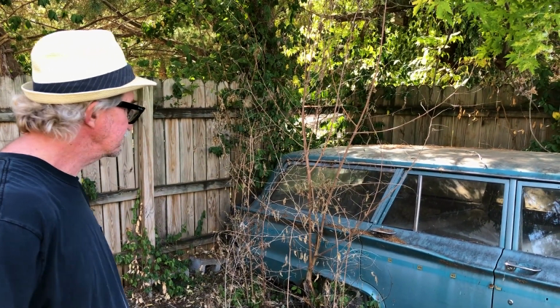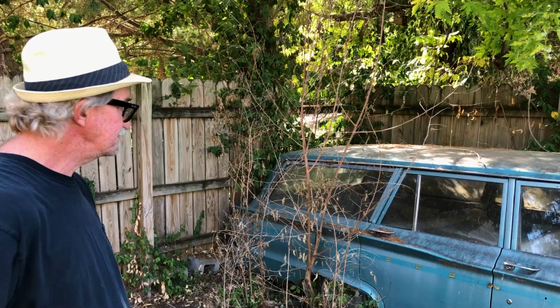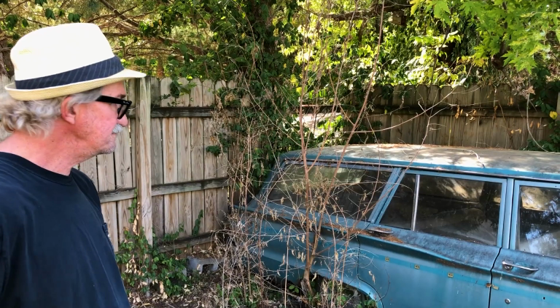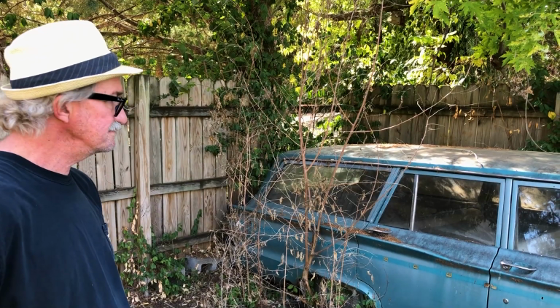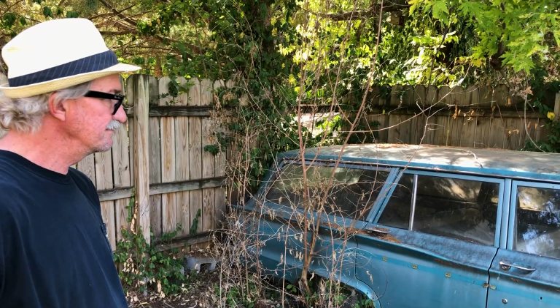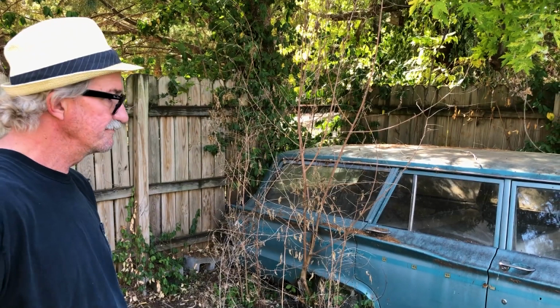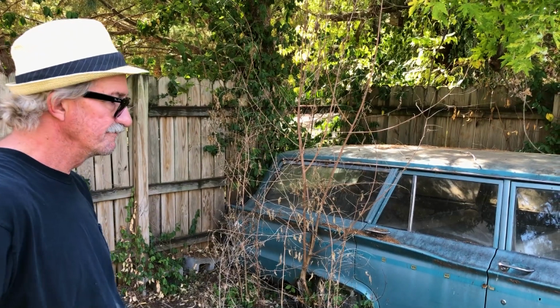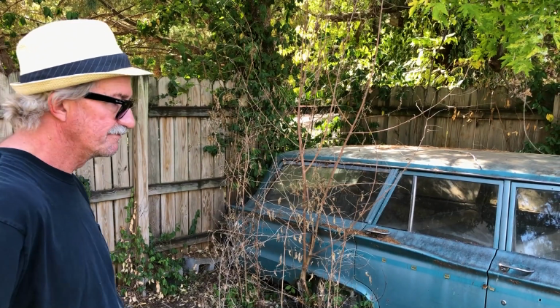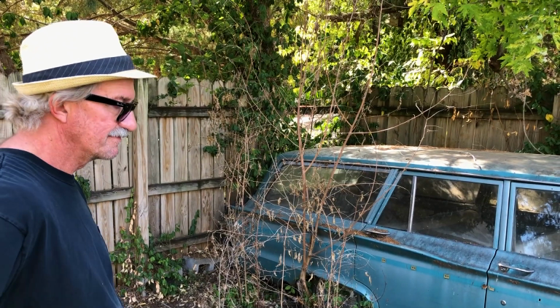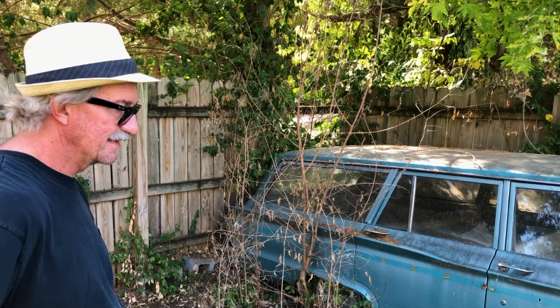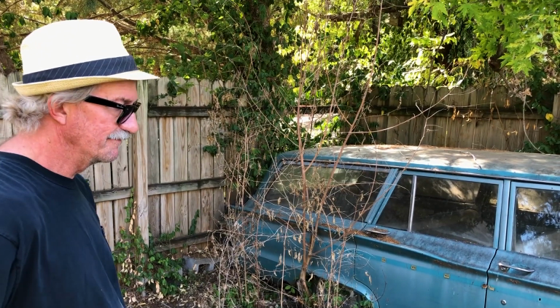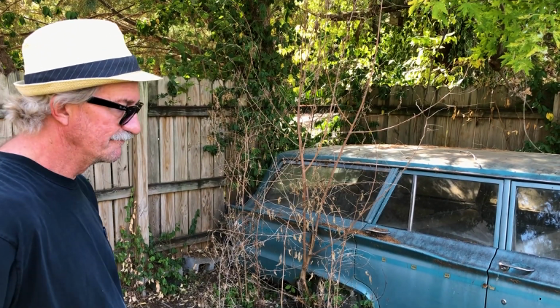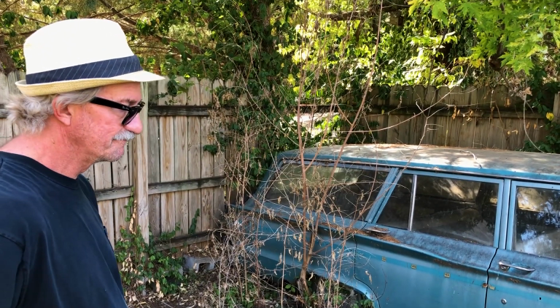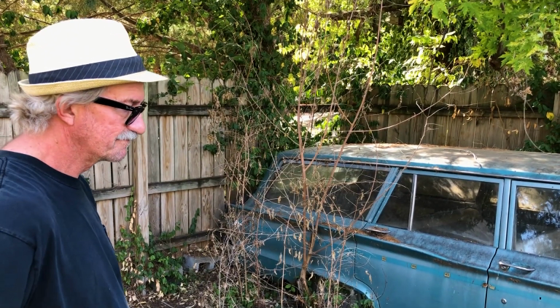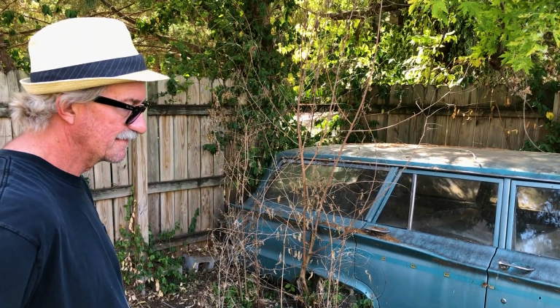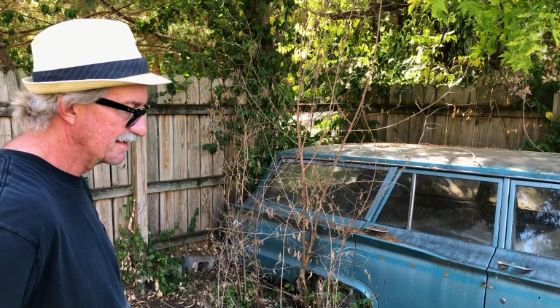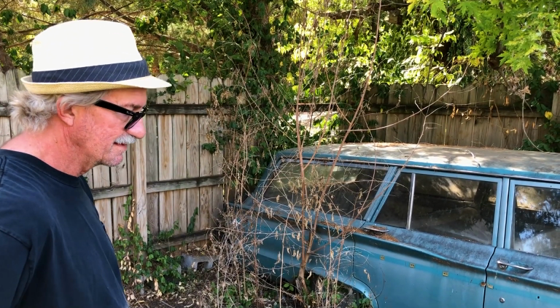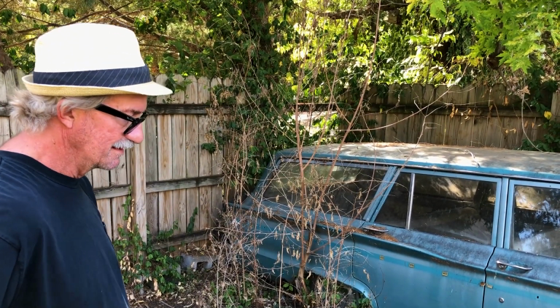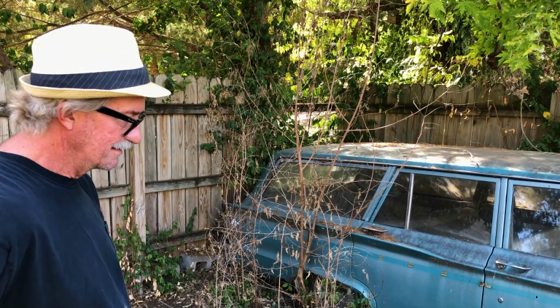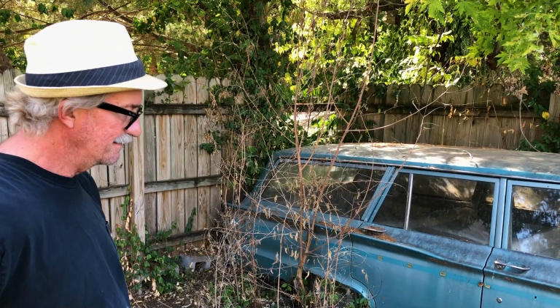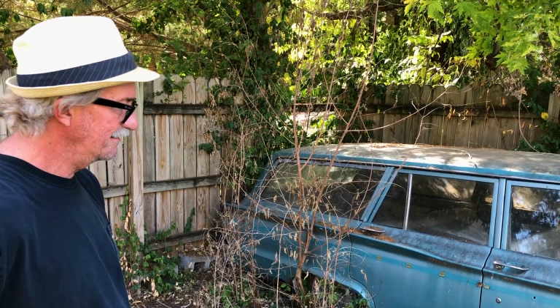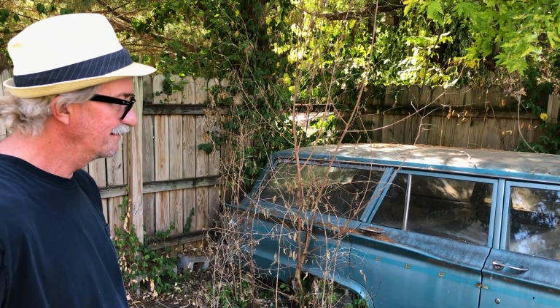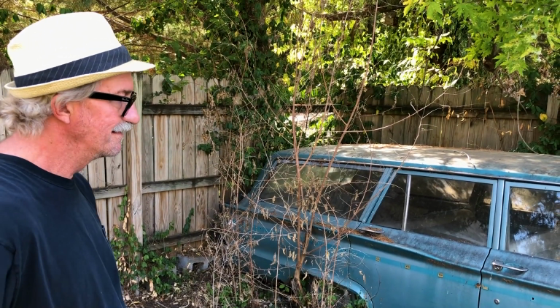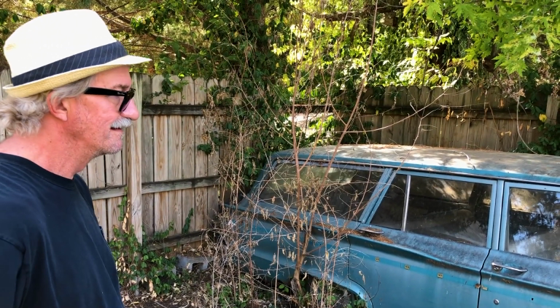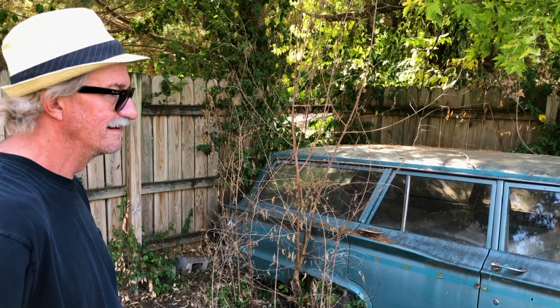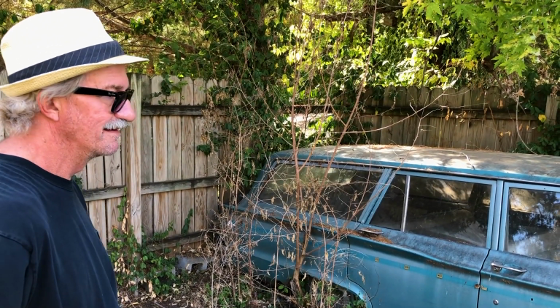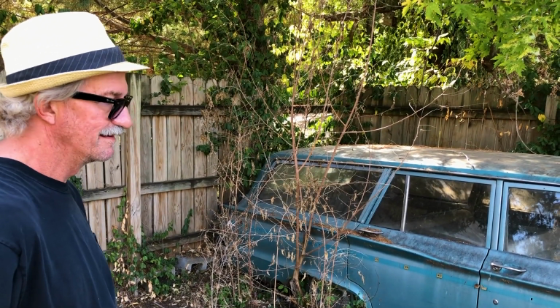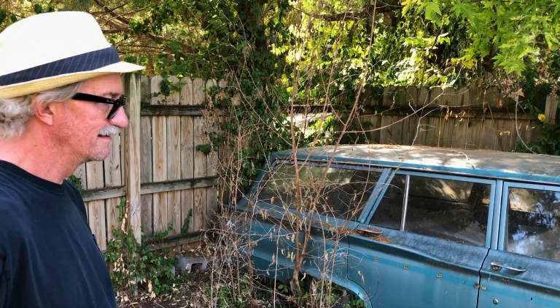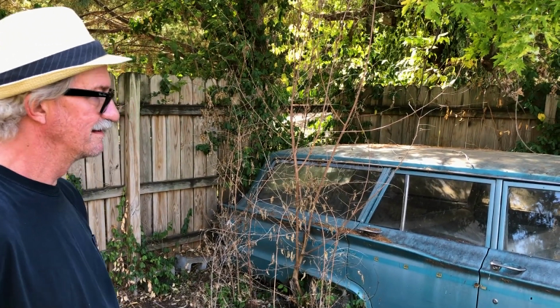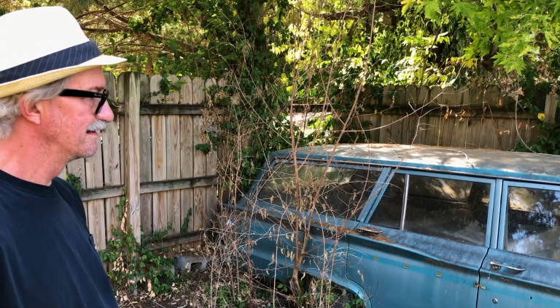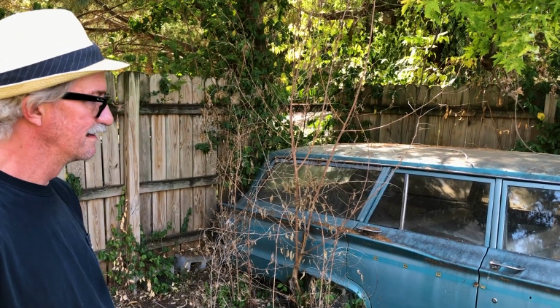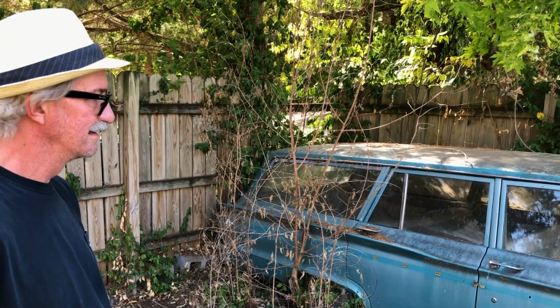I appreciate you taking the time out of your day to show me your cars. Cheers.